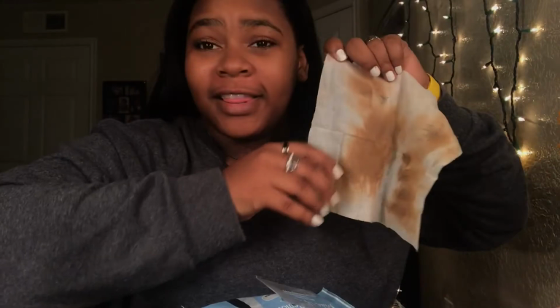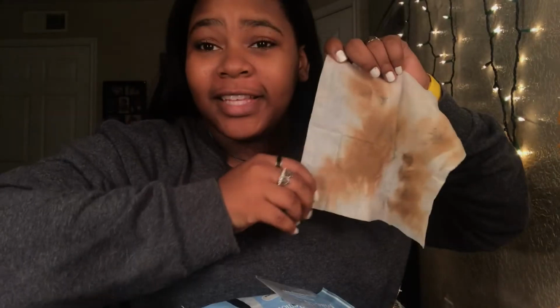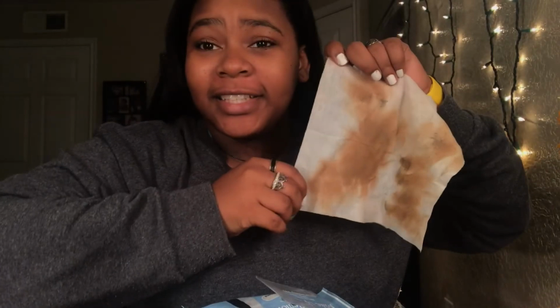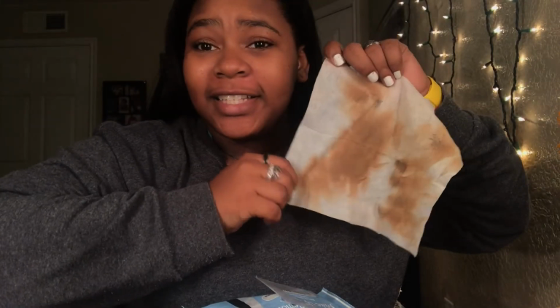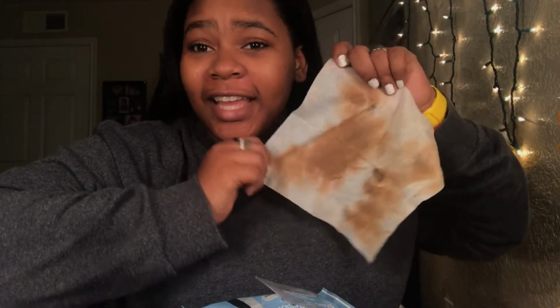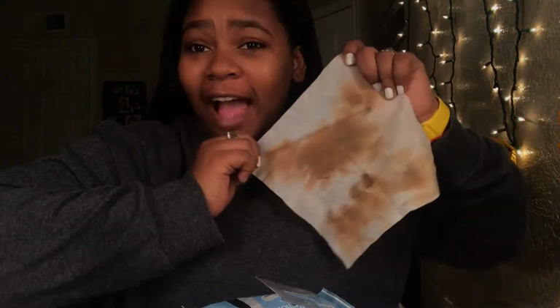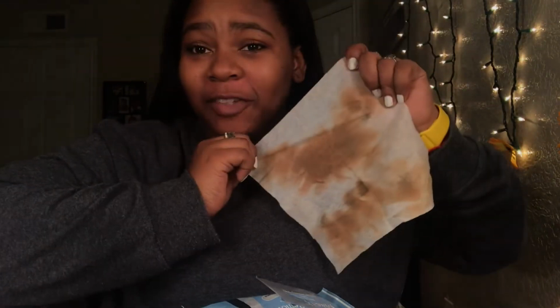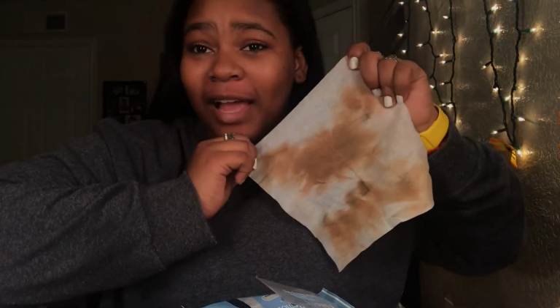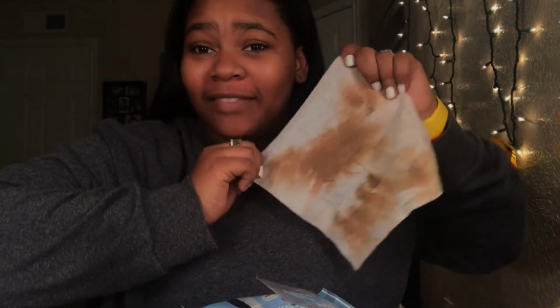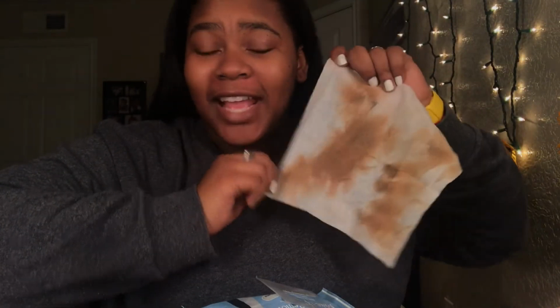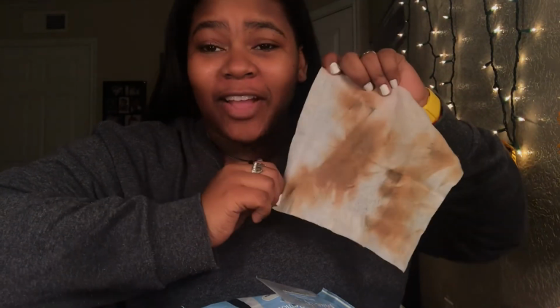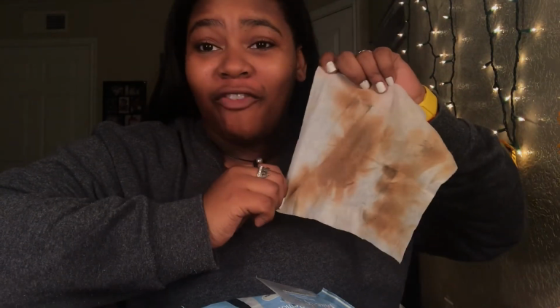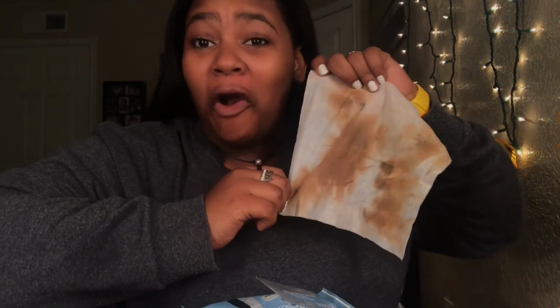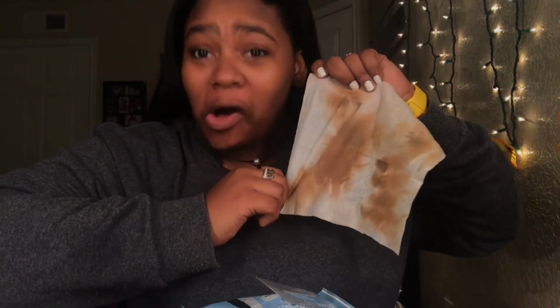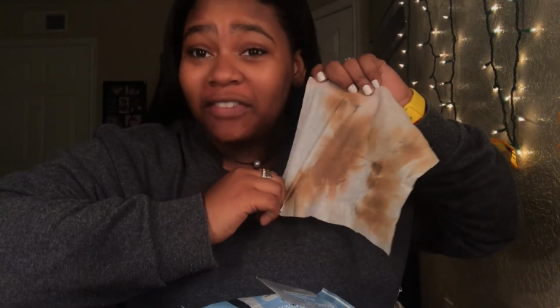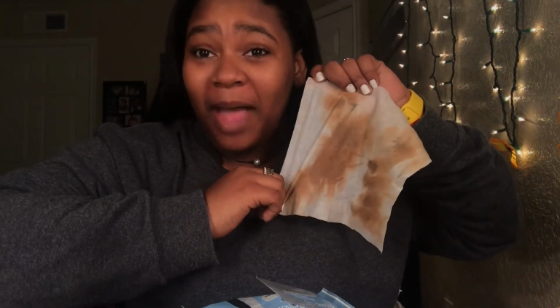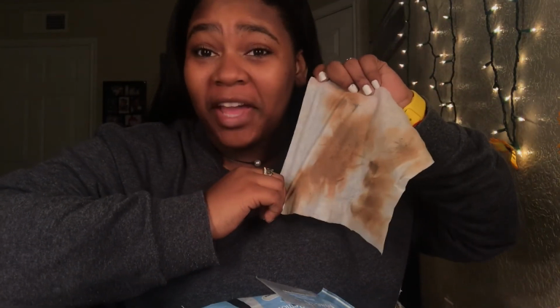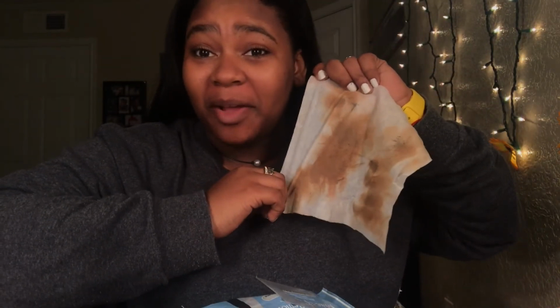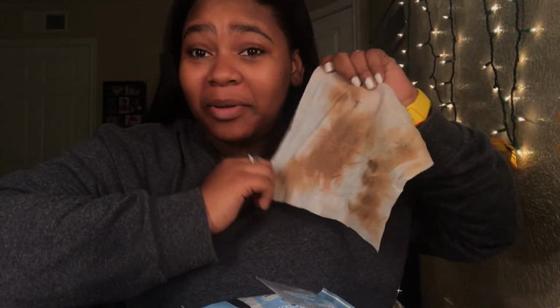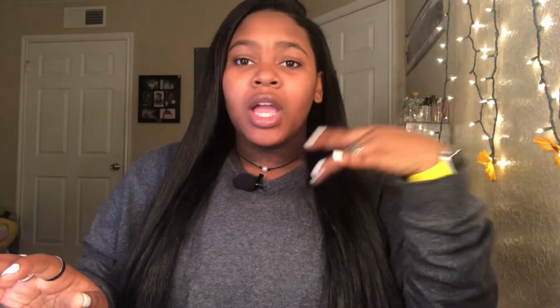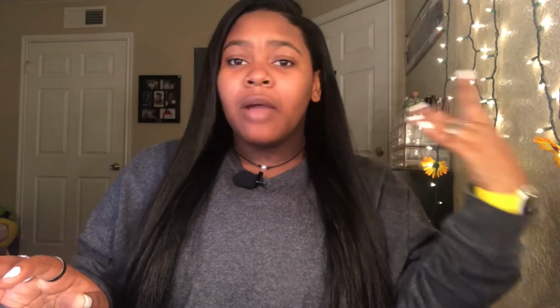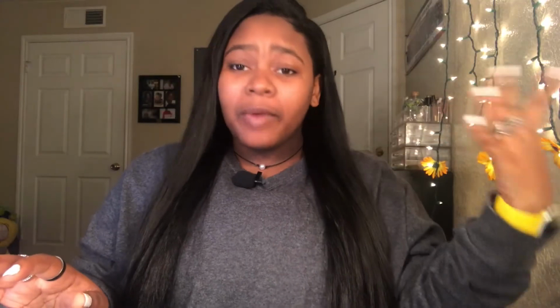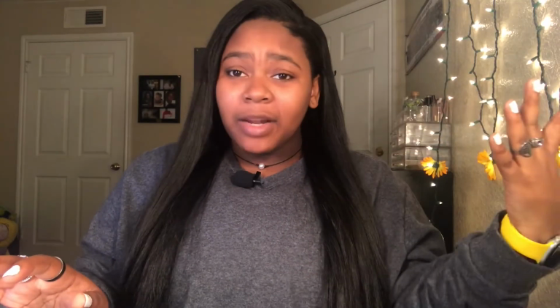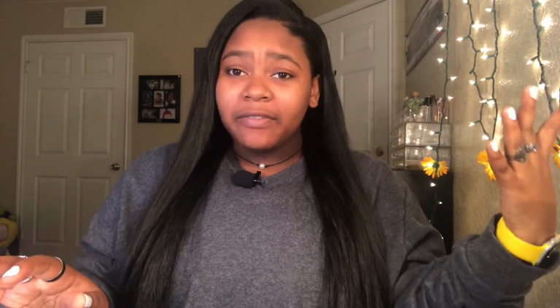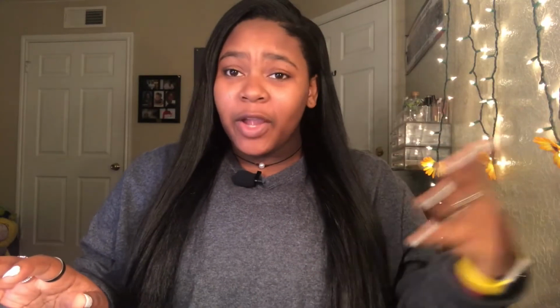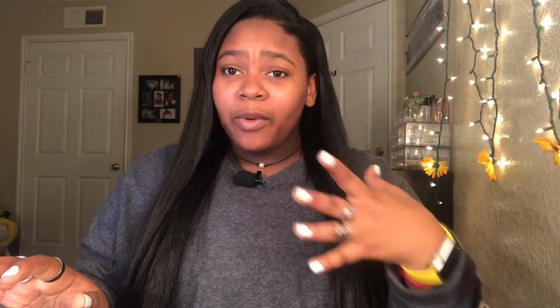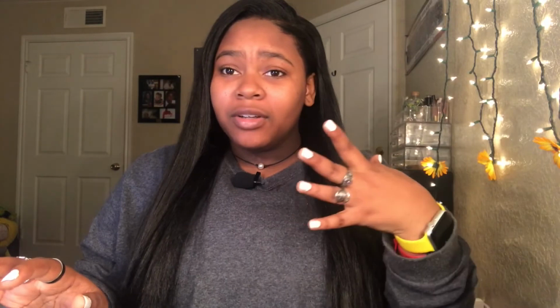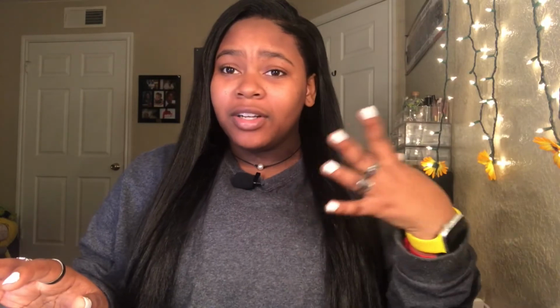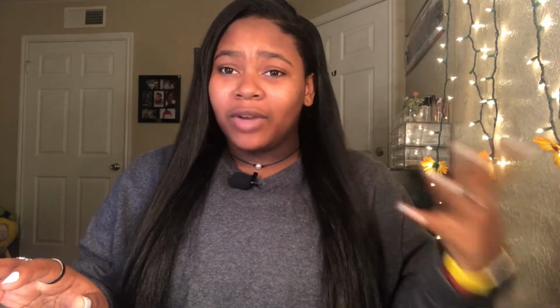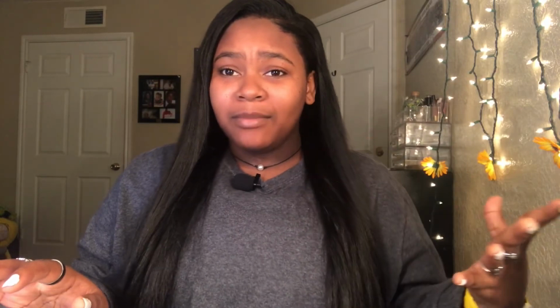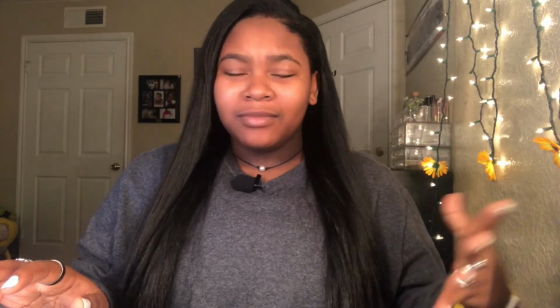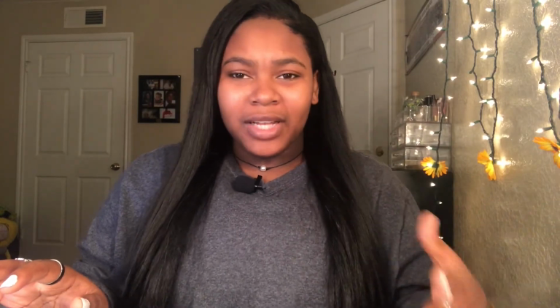This is the aftermath of taking off all of that makeup.